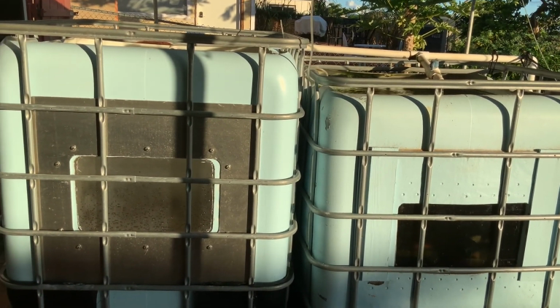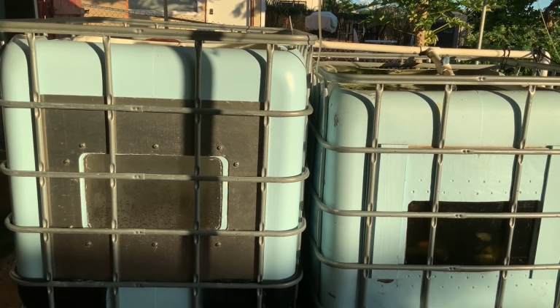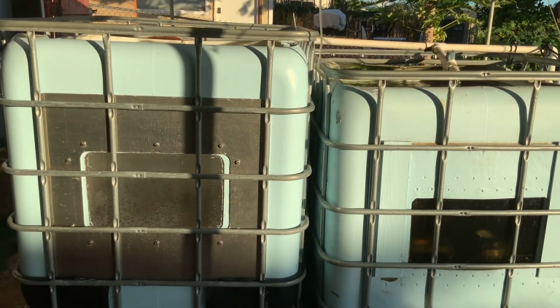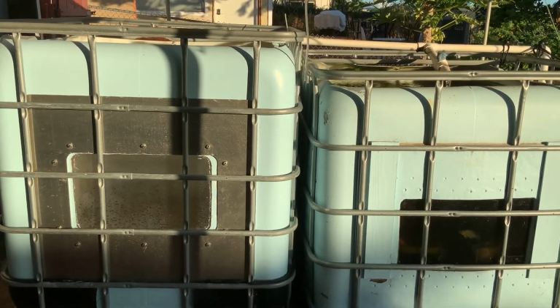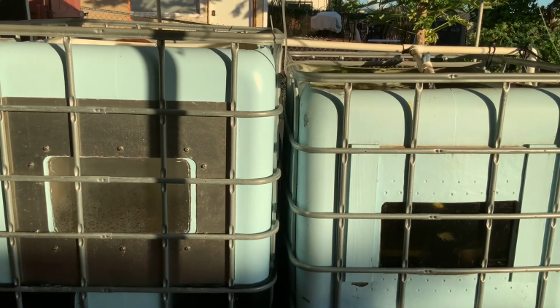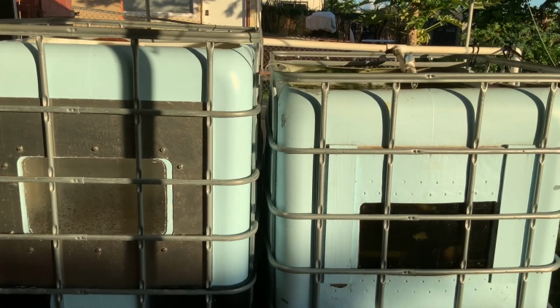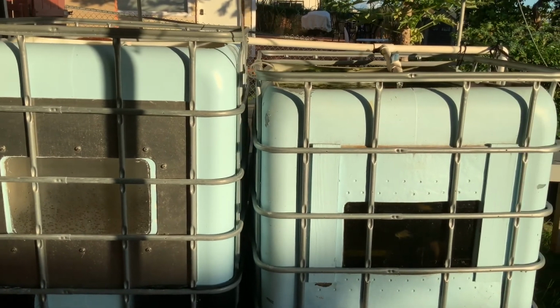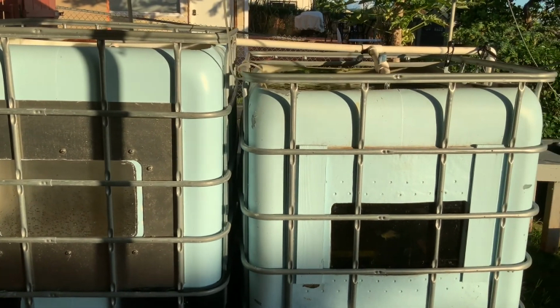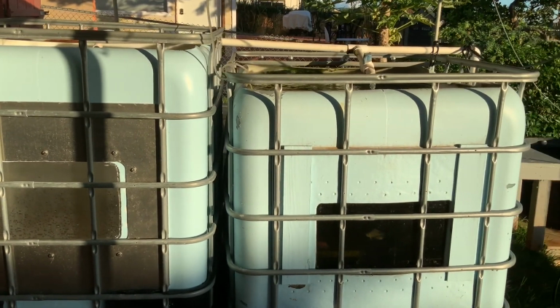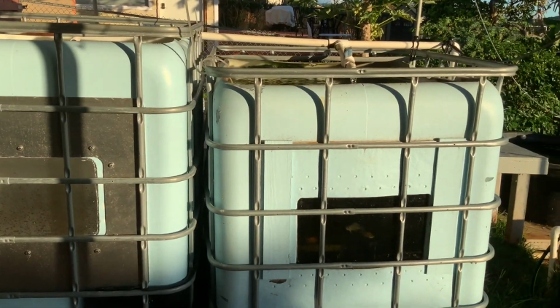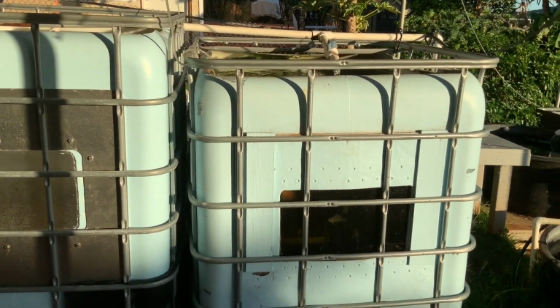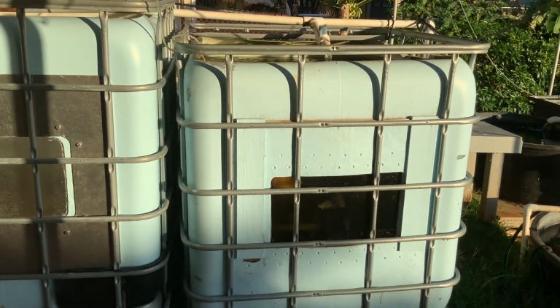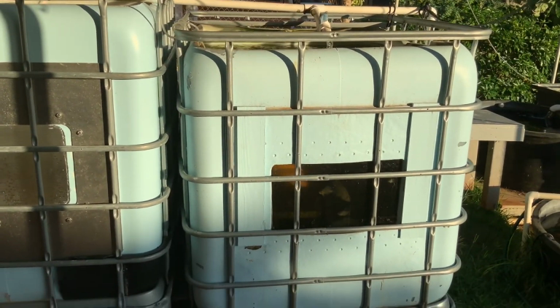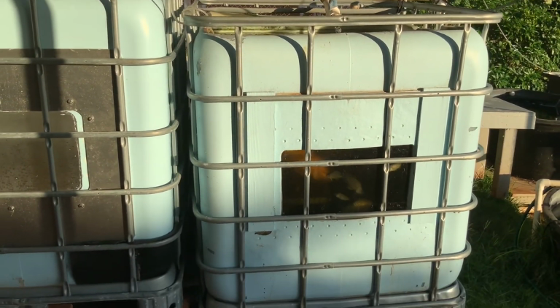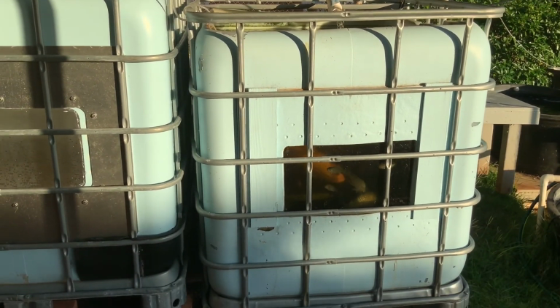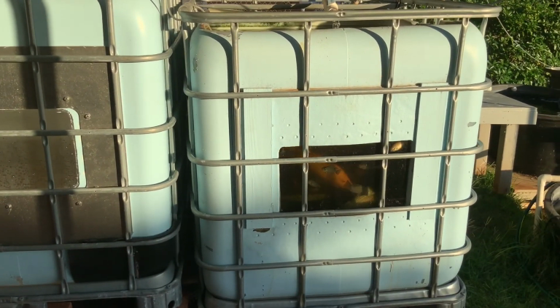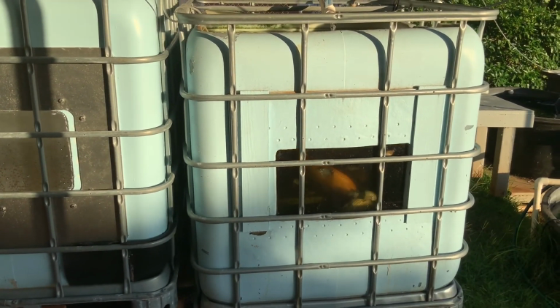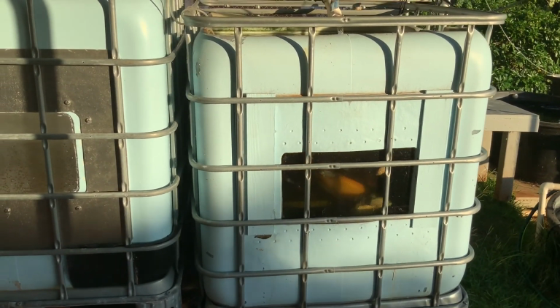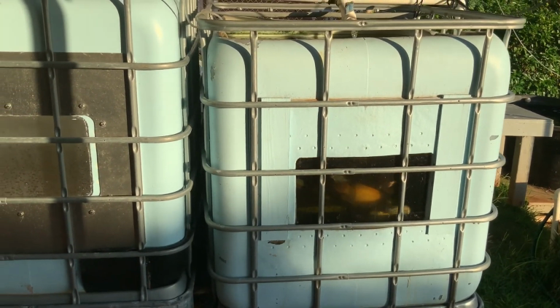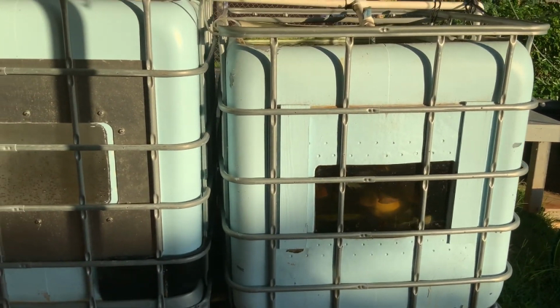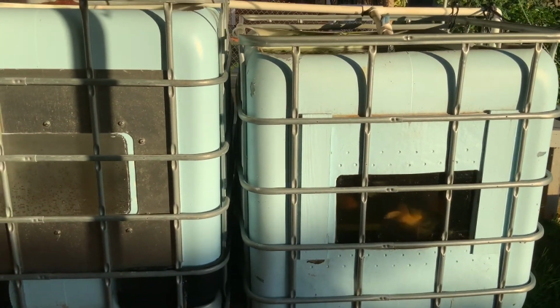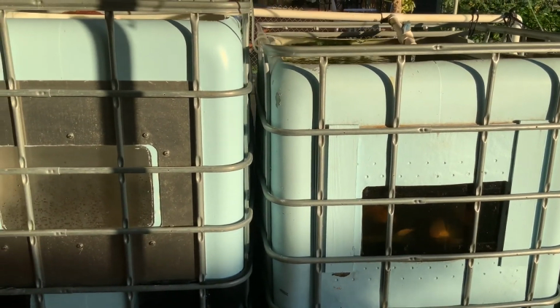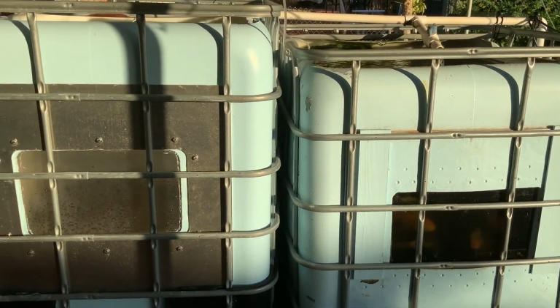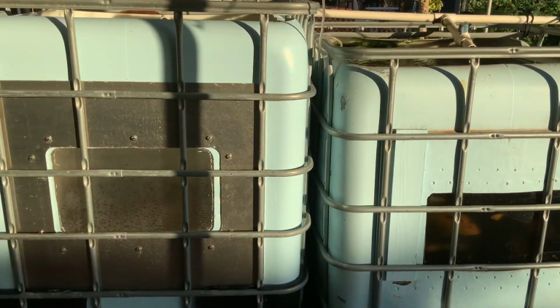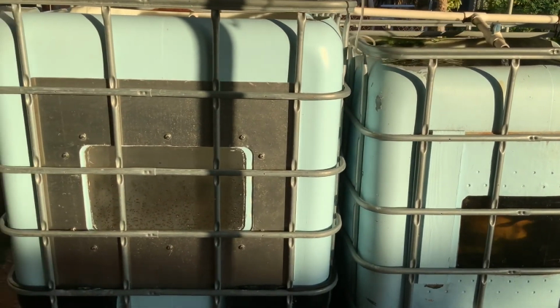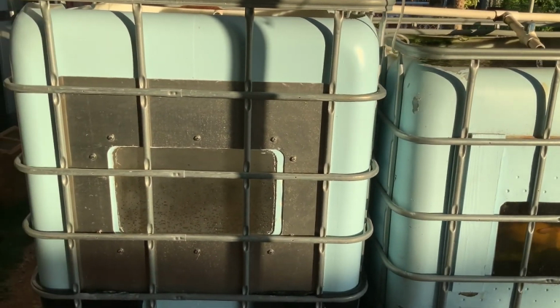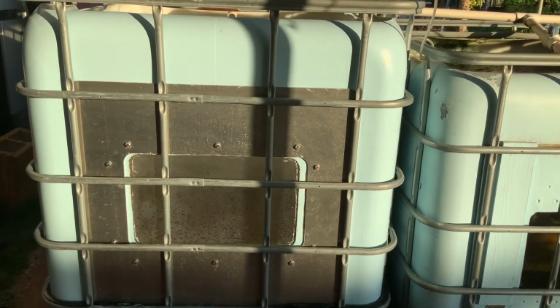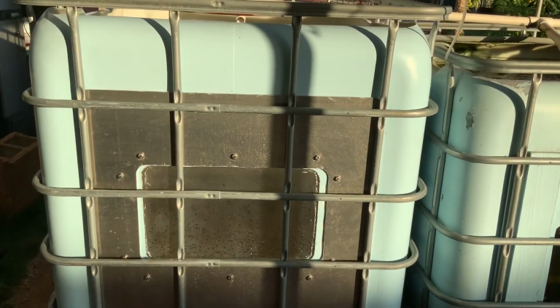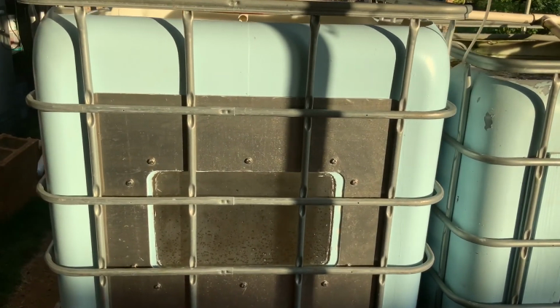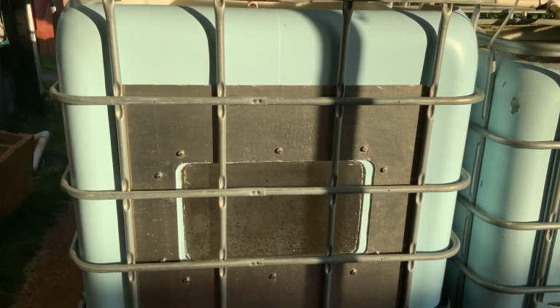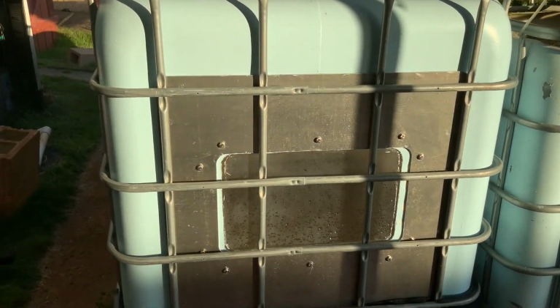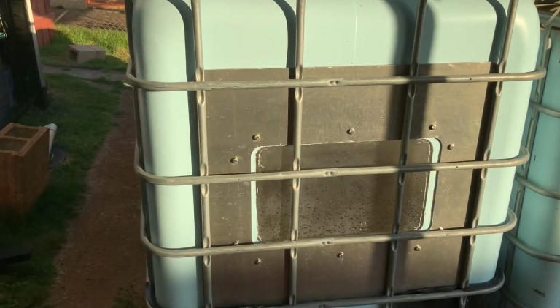It will create a little bit less splashing as well. I have plenty of aeration, so I don't really need a whole lot of splashing going on — but that's why I did that.